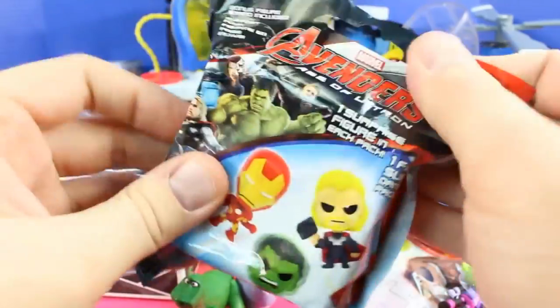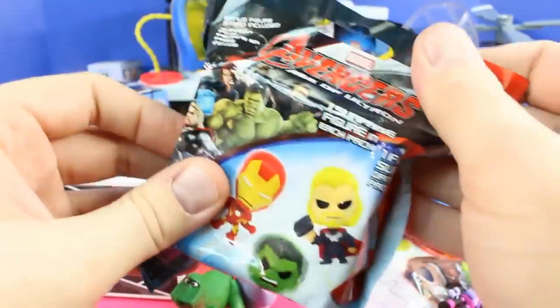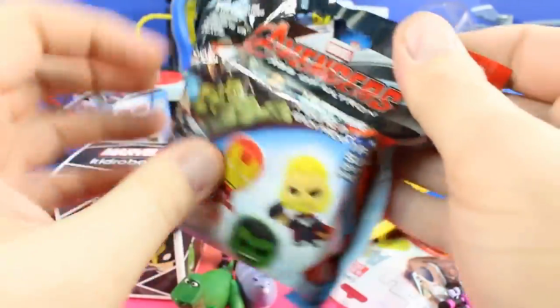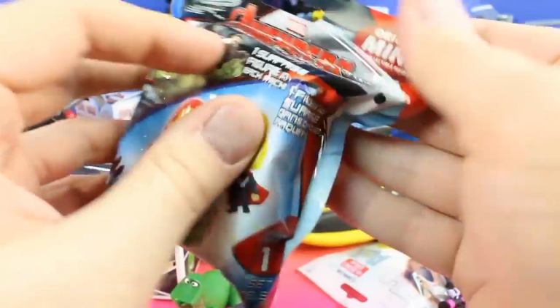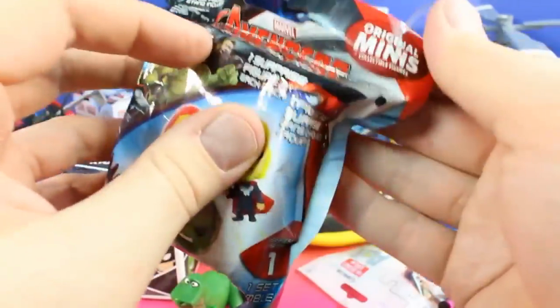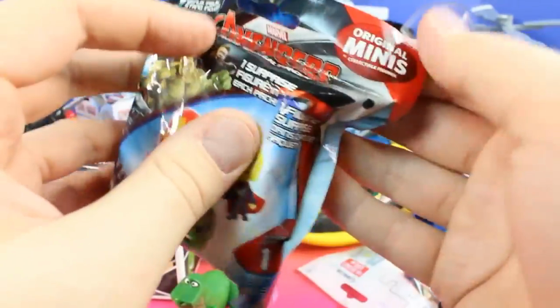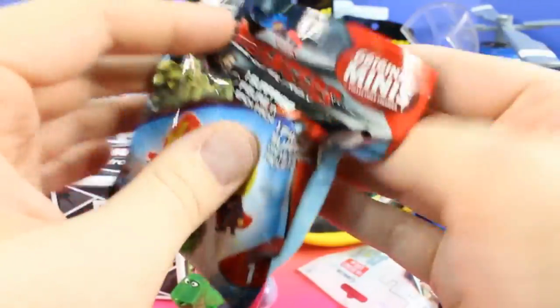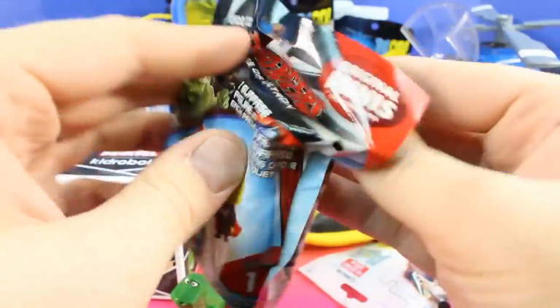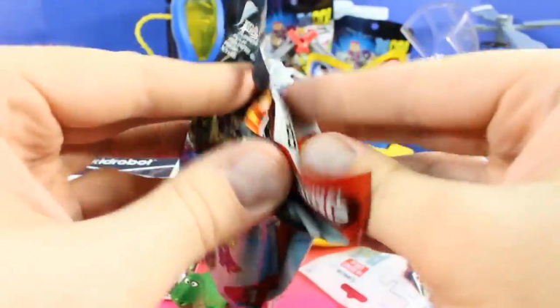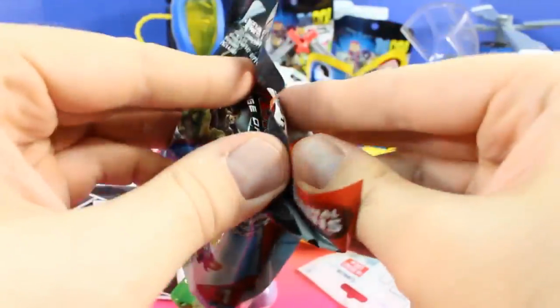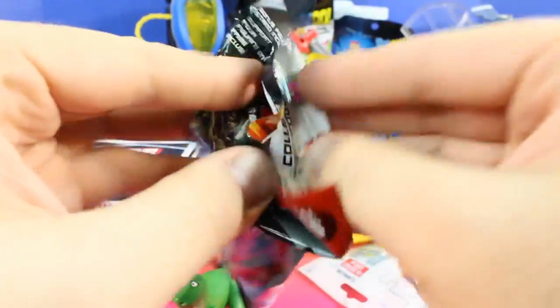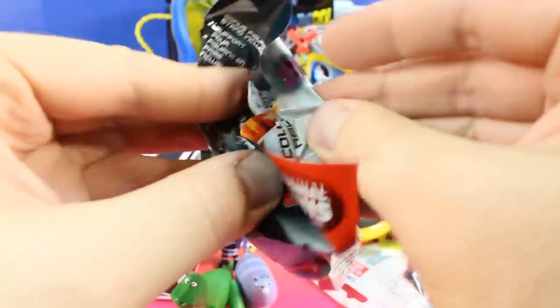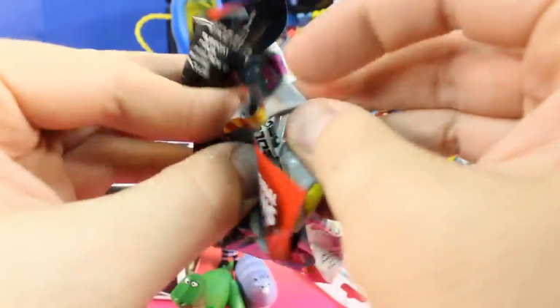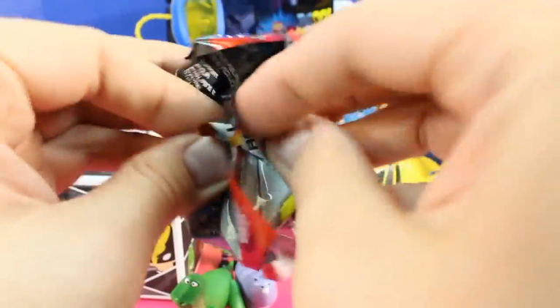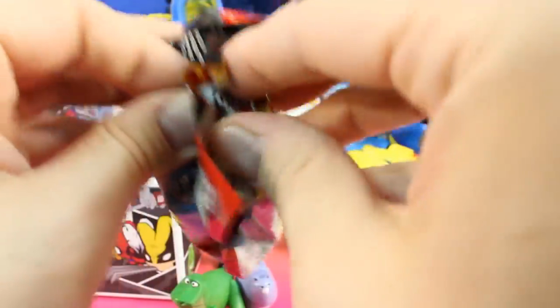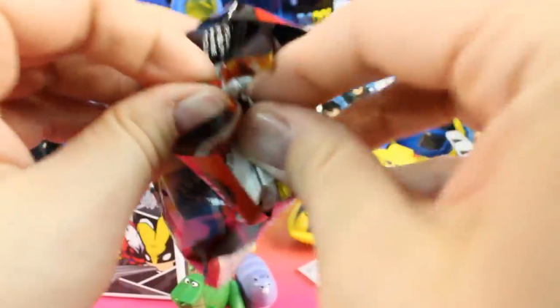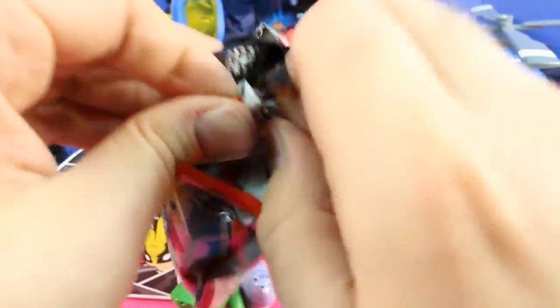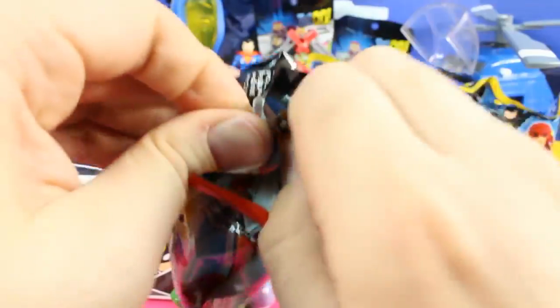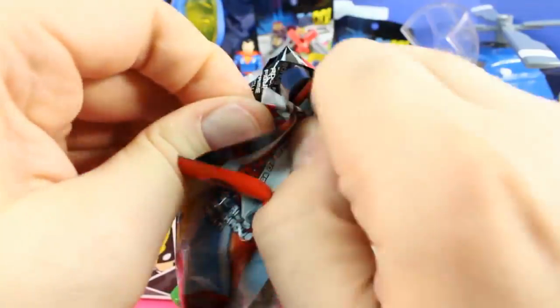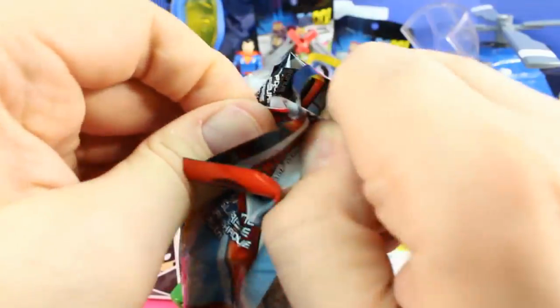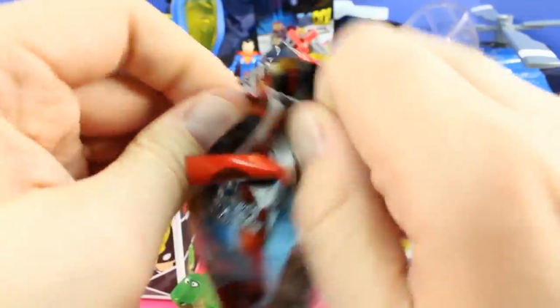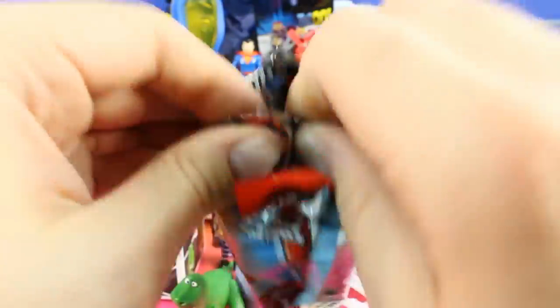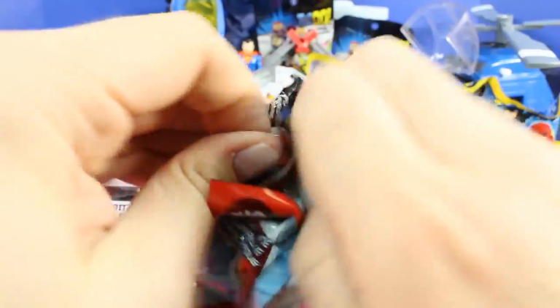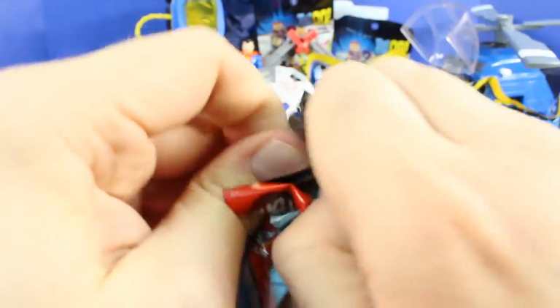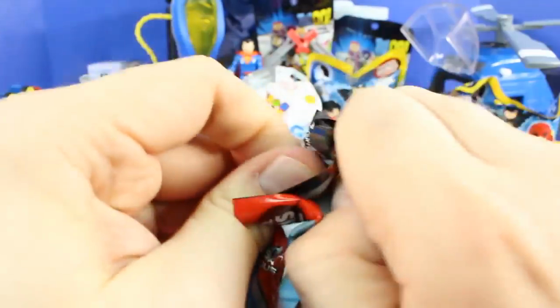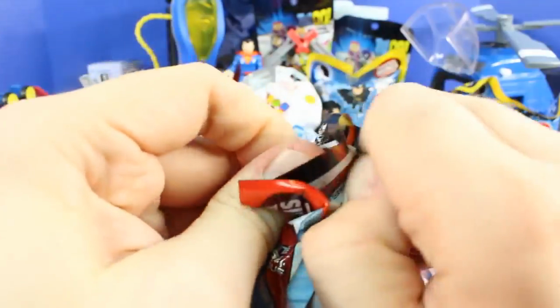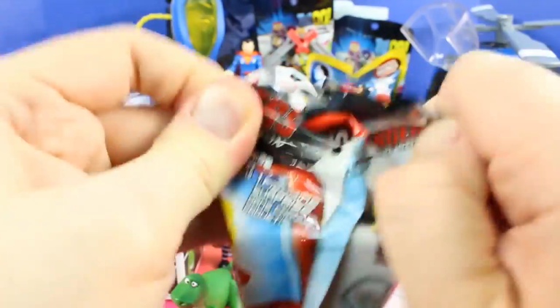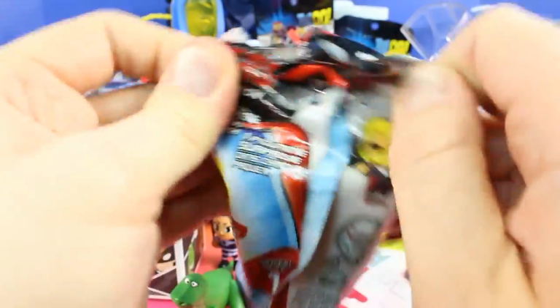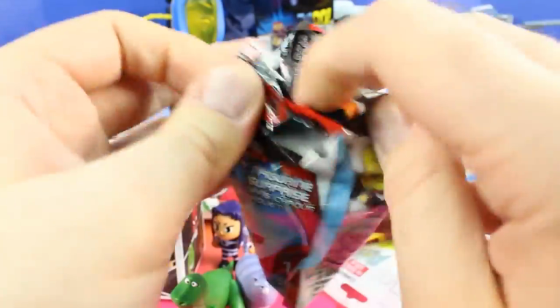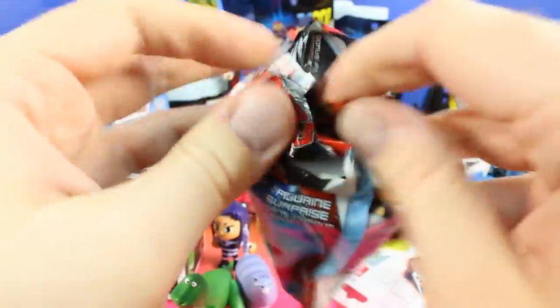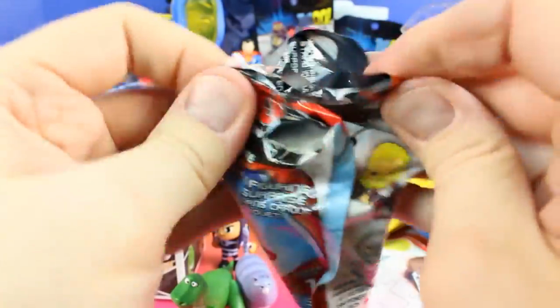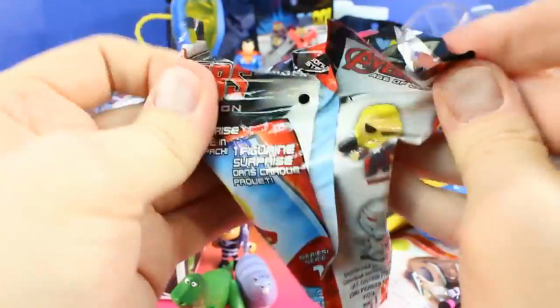We have a Marvel Avengers original minis figure — let's open this up next.